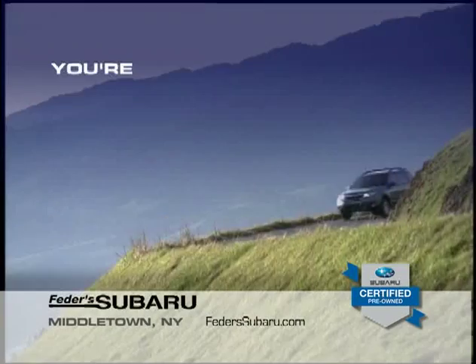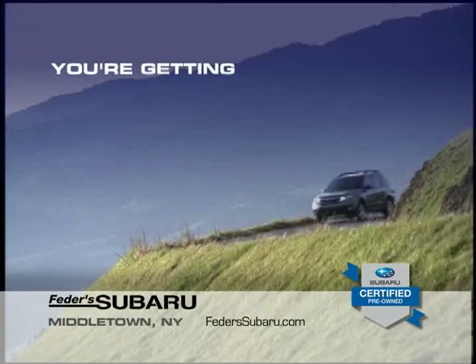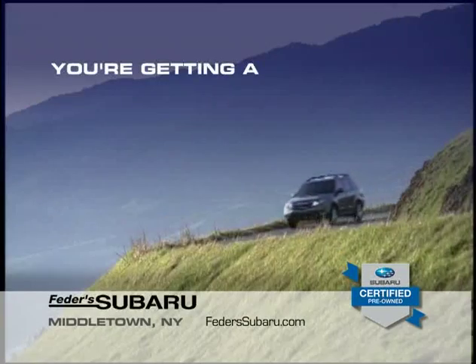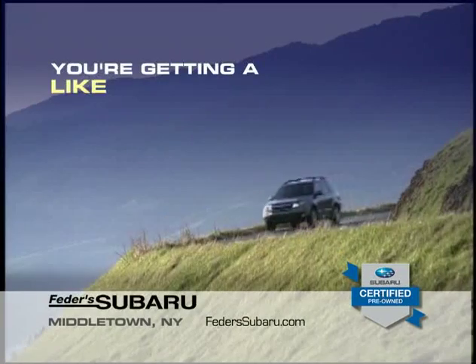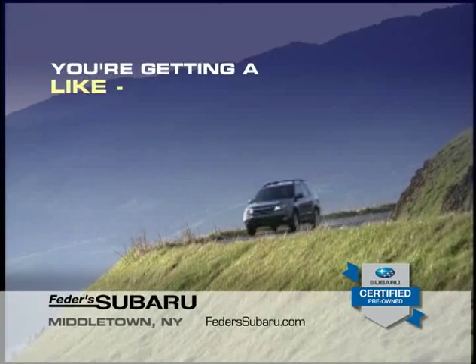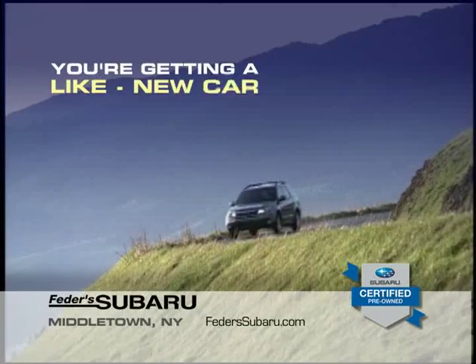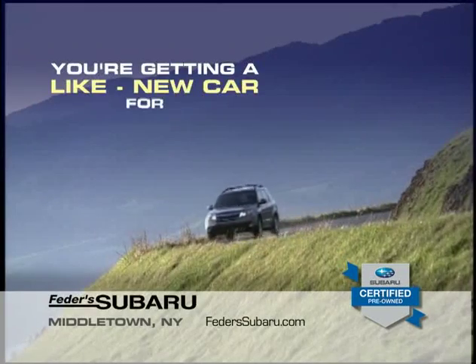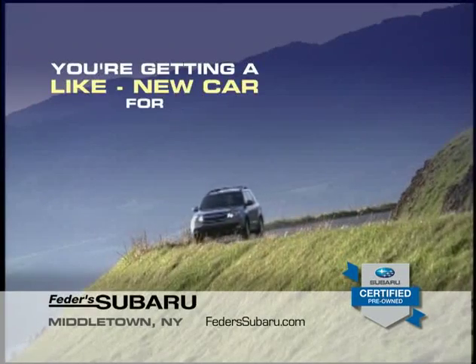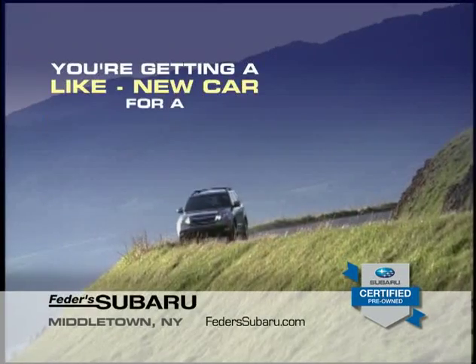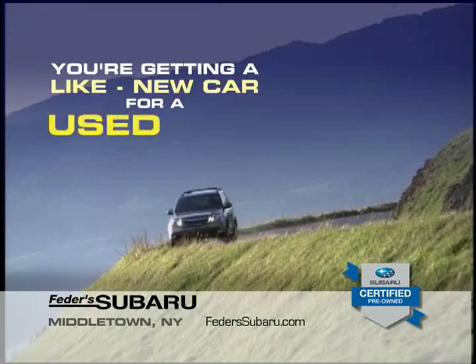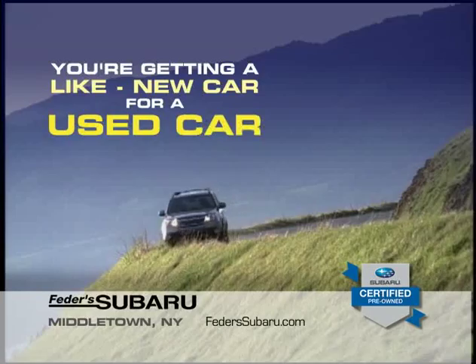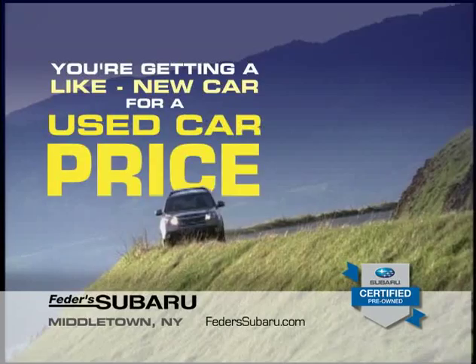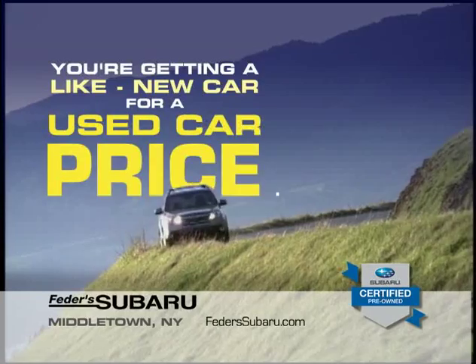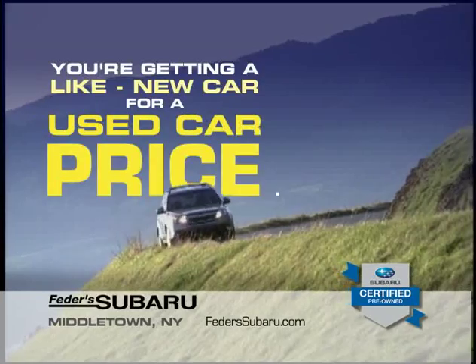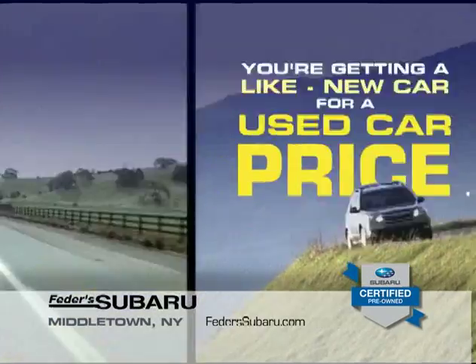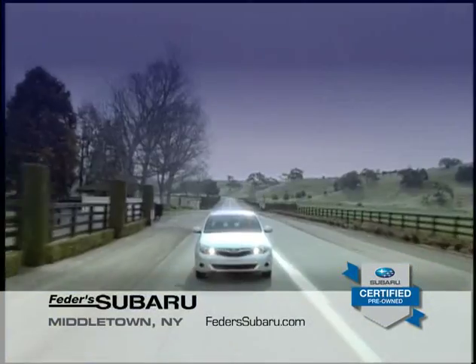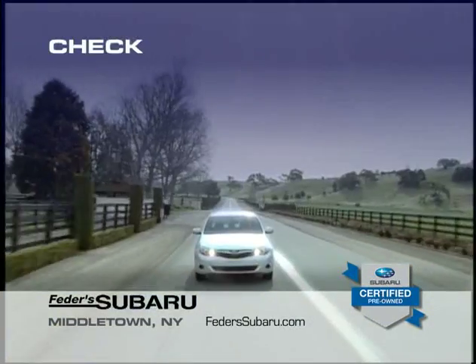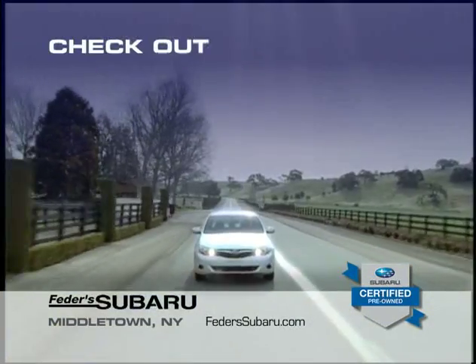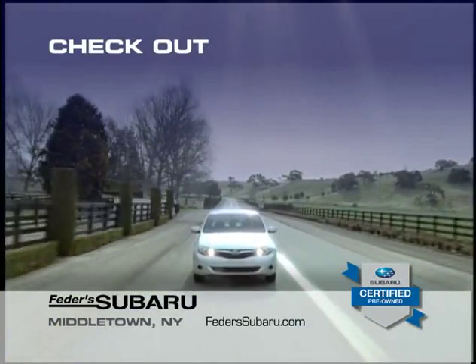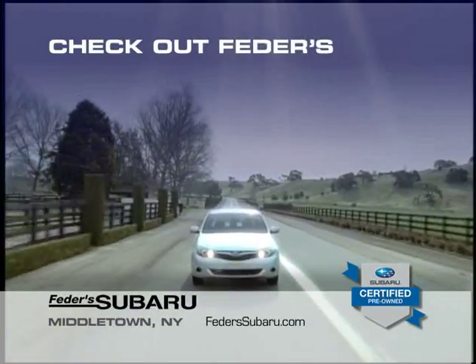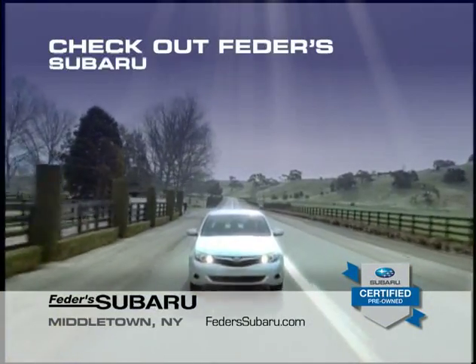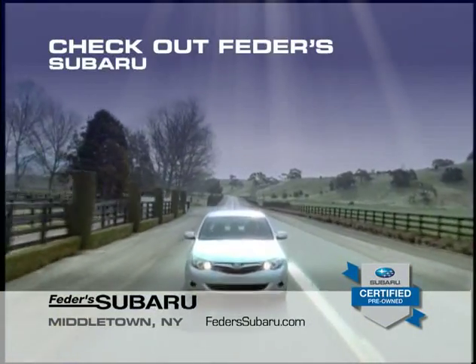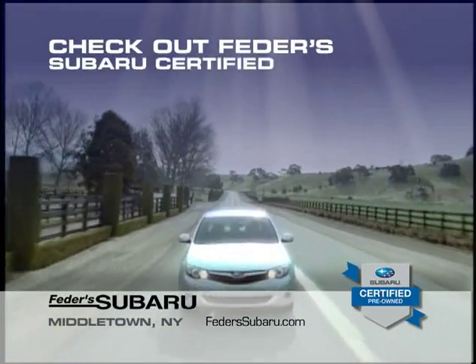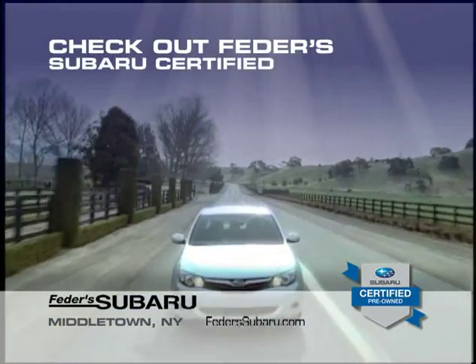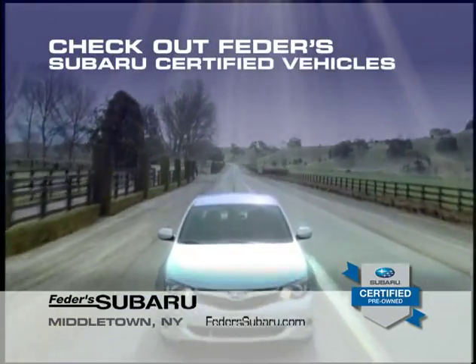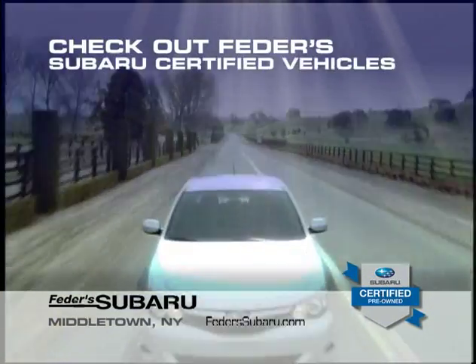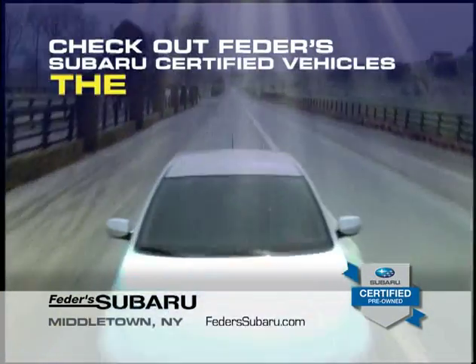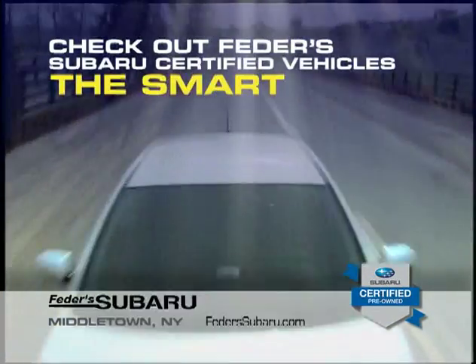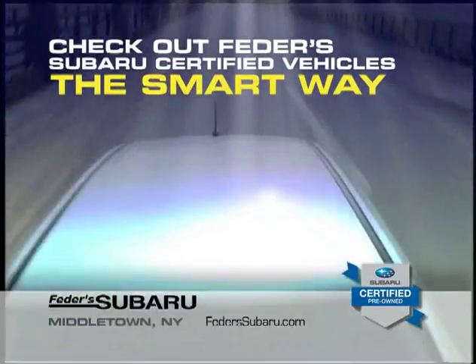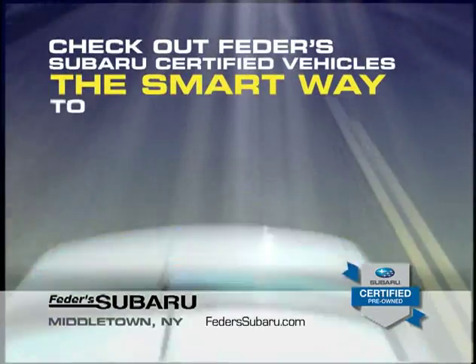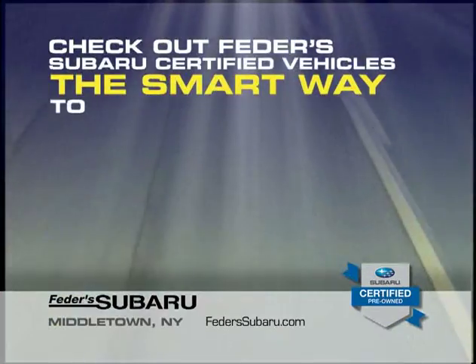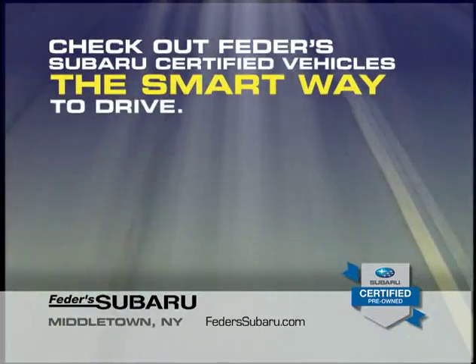You're getting a like-new car for a used car price. Check out Fetter Subaru Certified Vehicles — the smart way to drive.